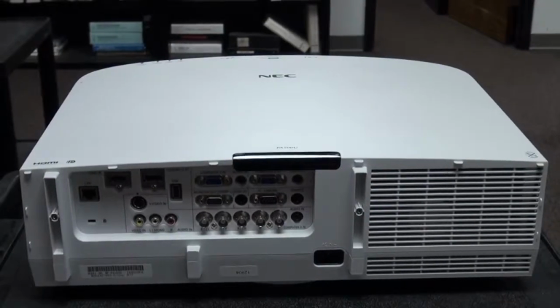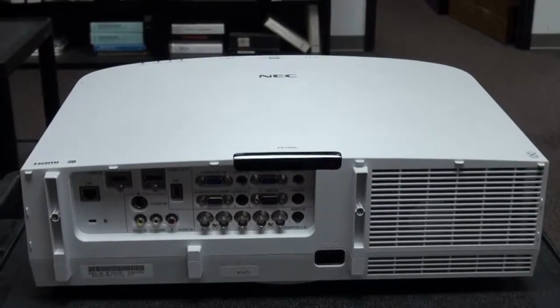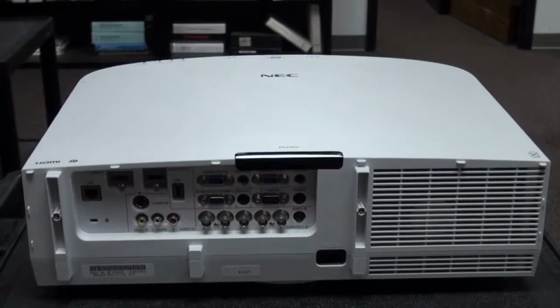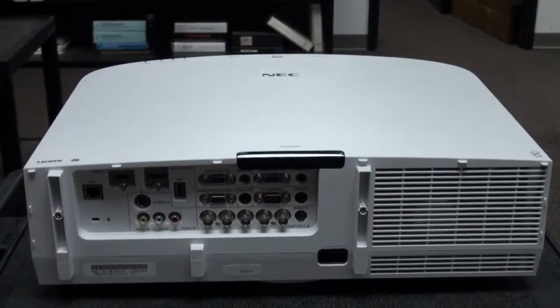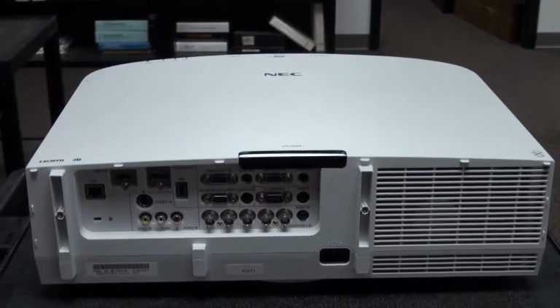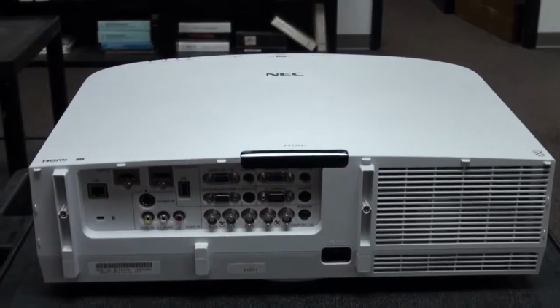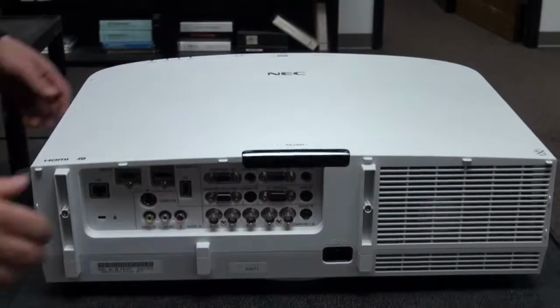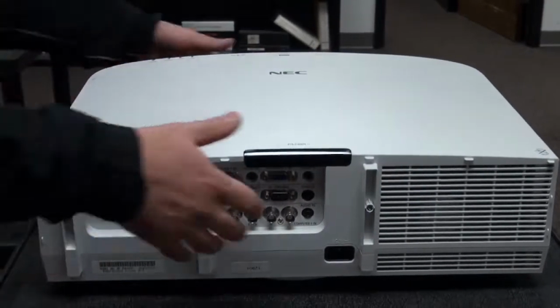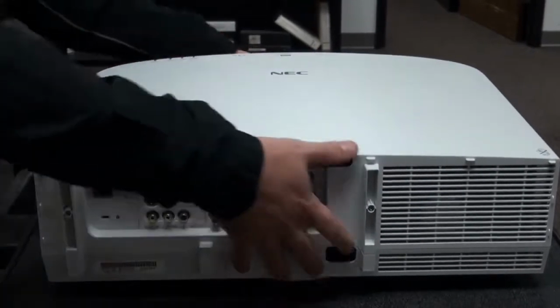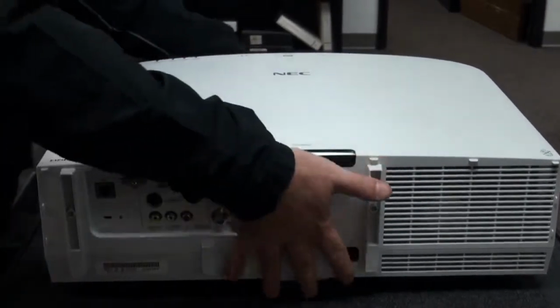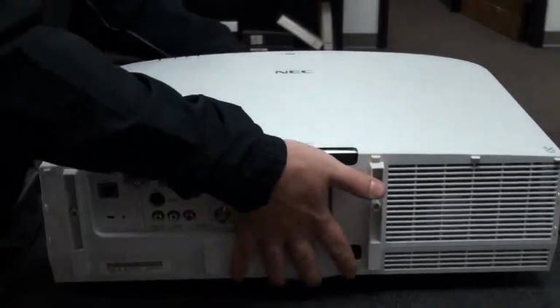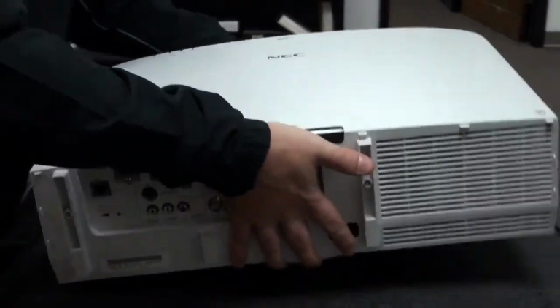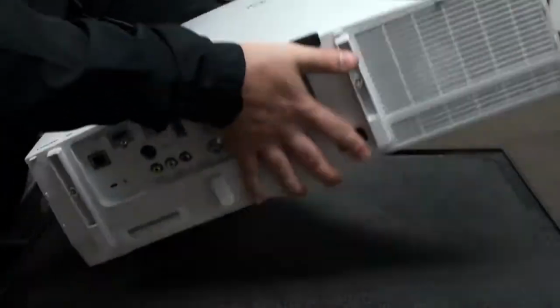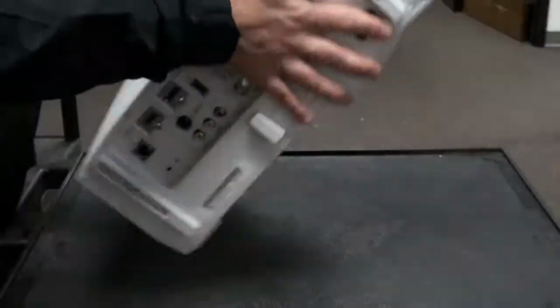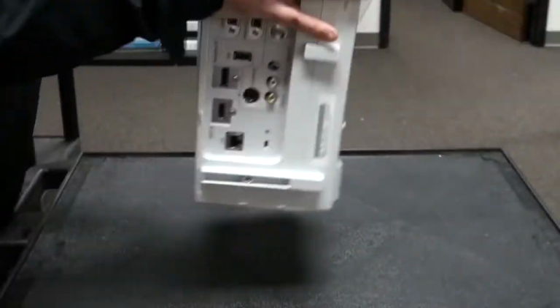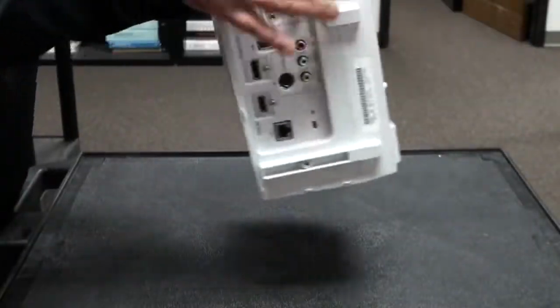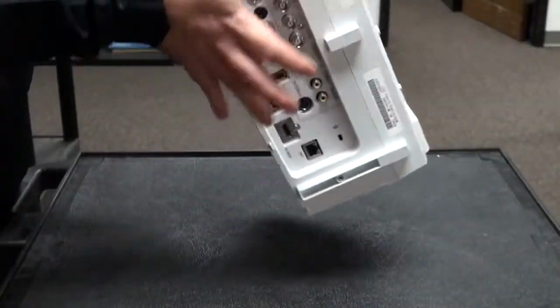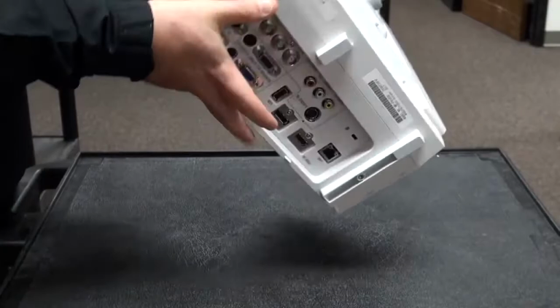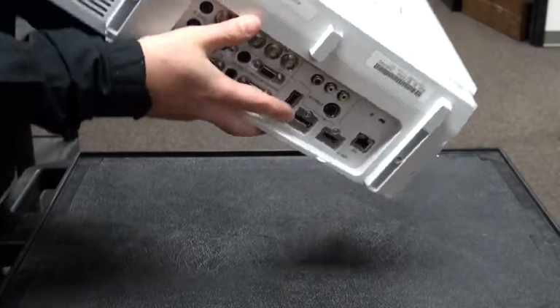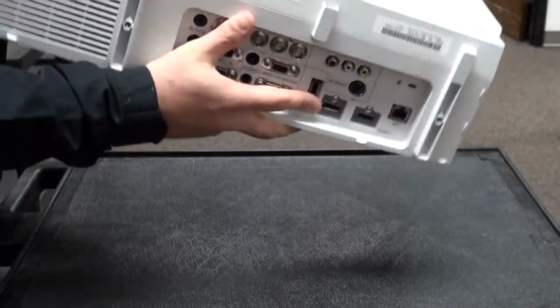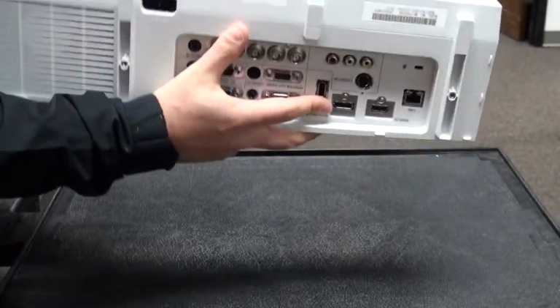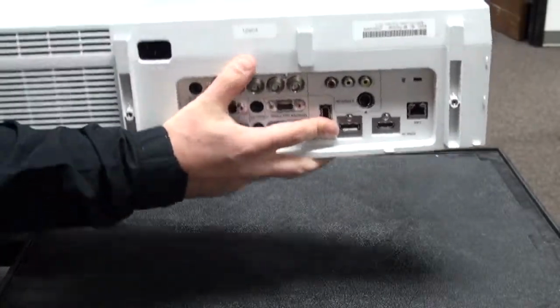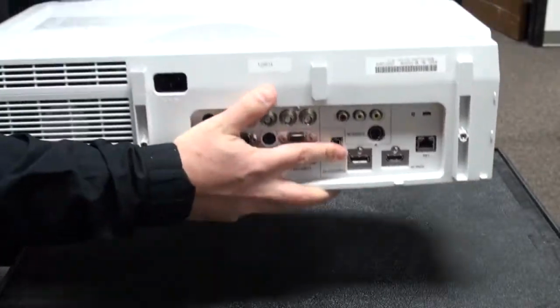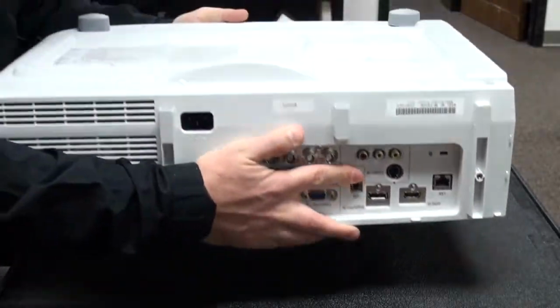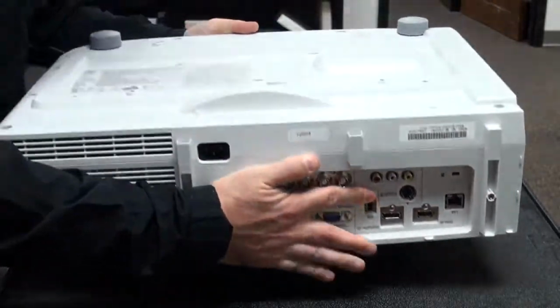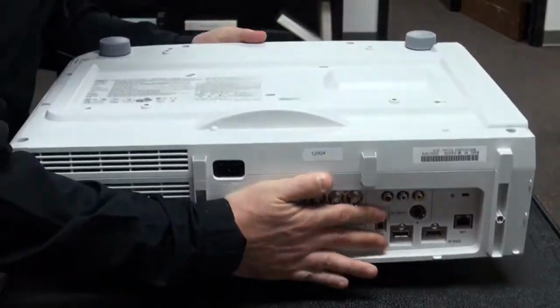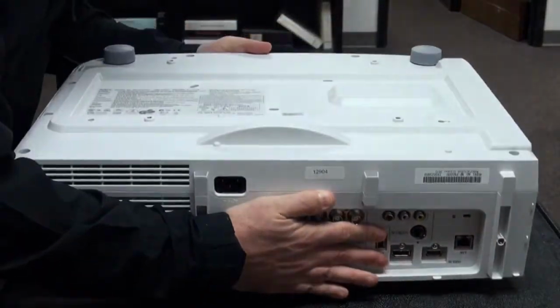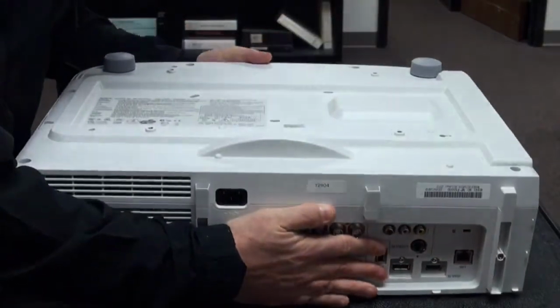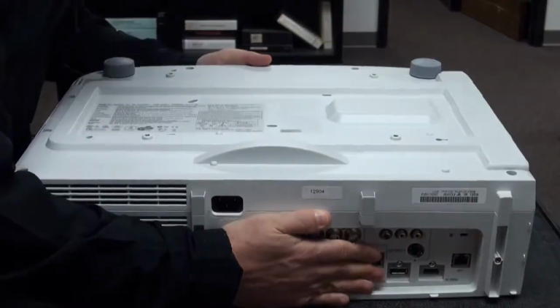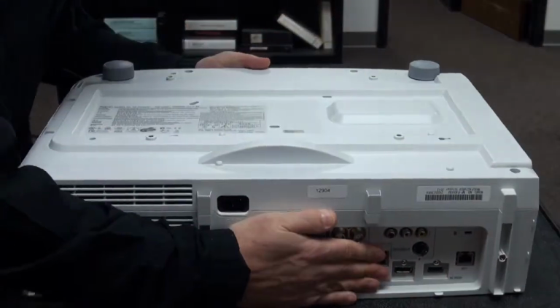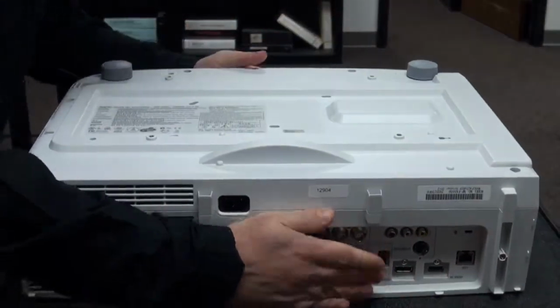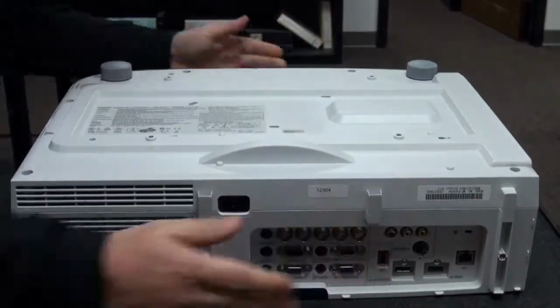For the purpose of this video, we will be flipping the projector upside down, as these projectors are hung from the ceiling.